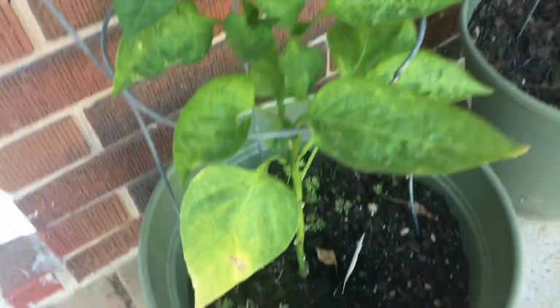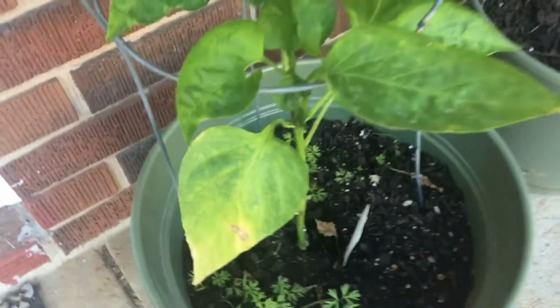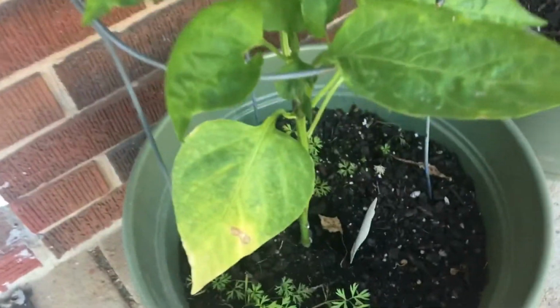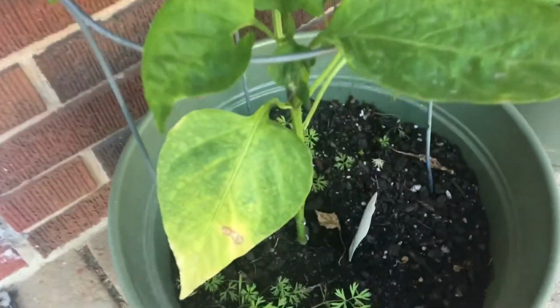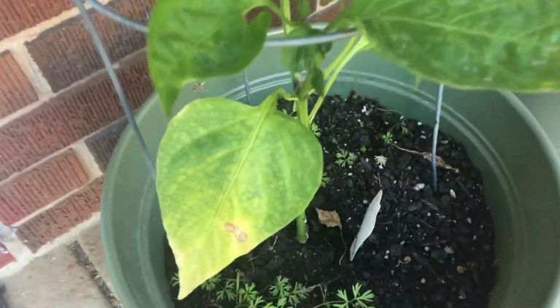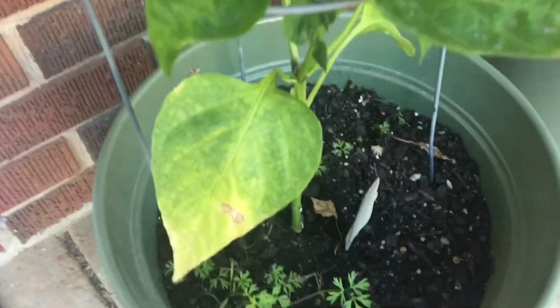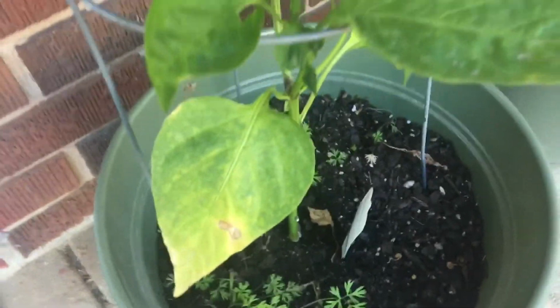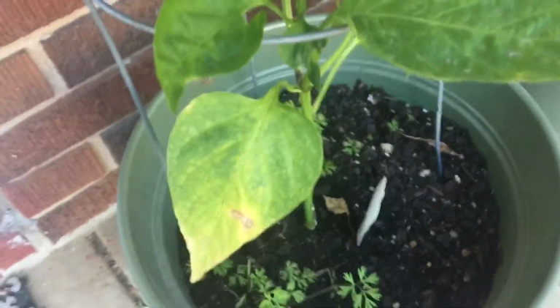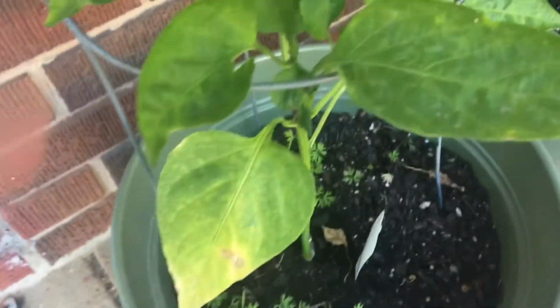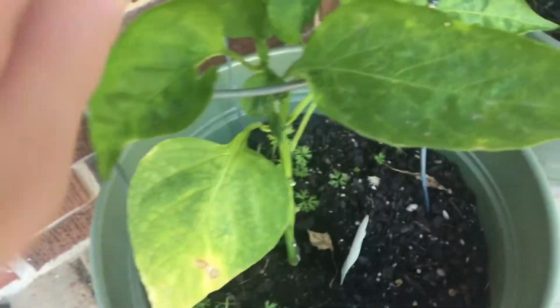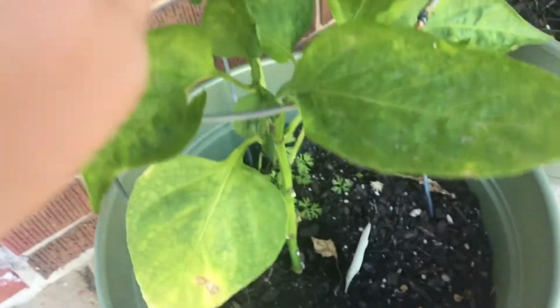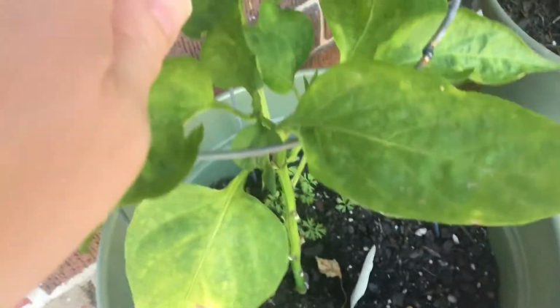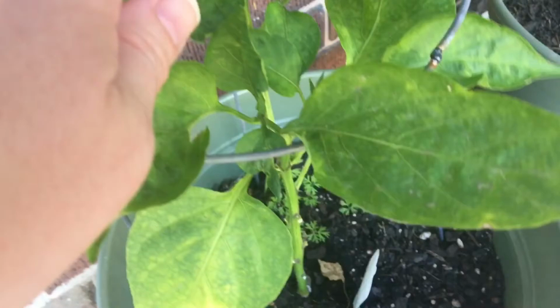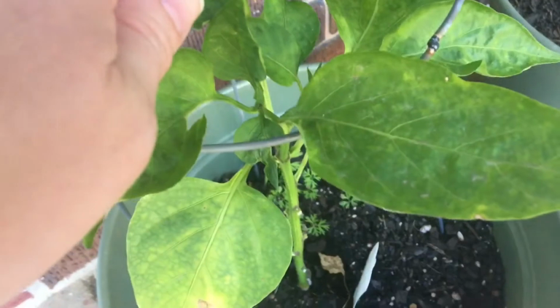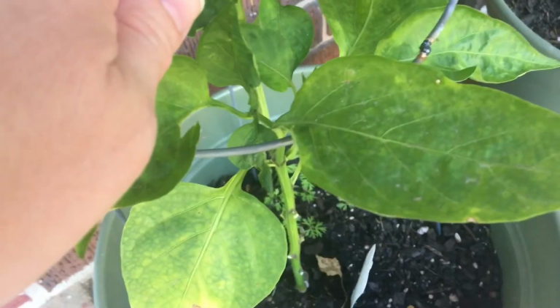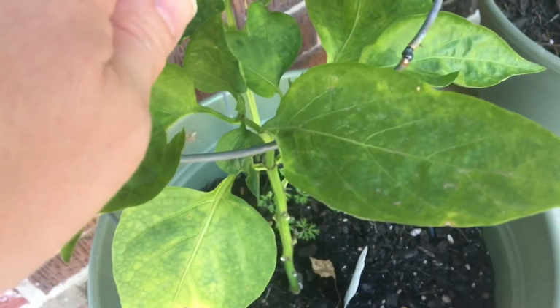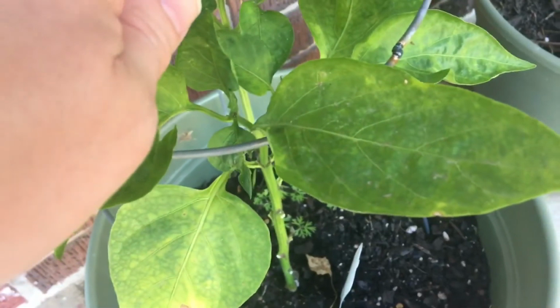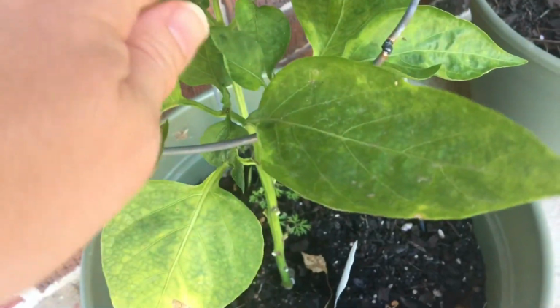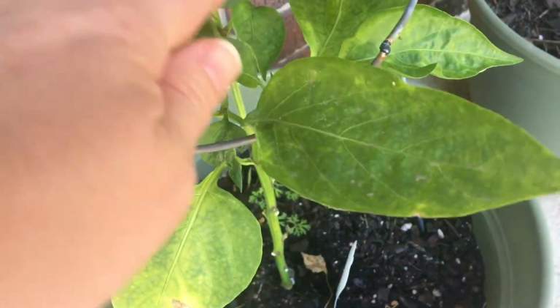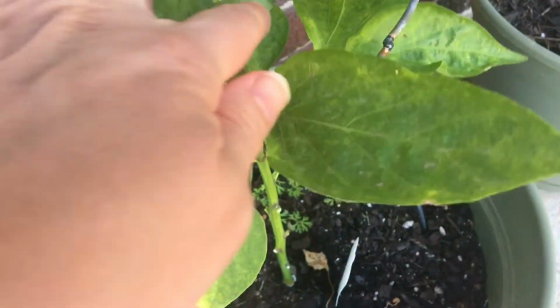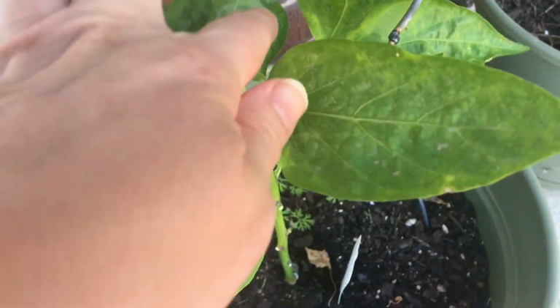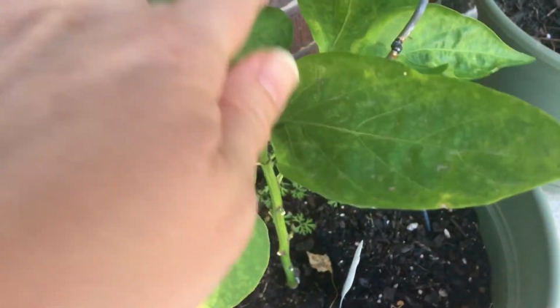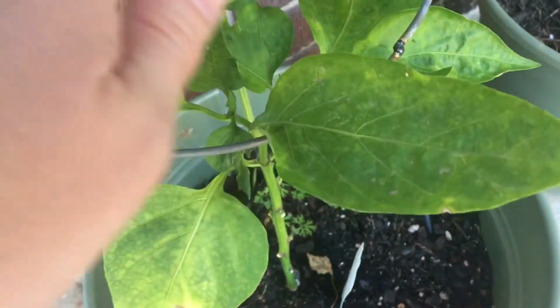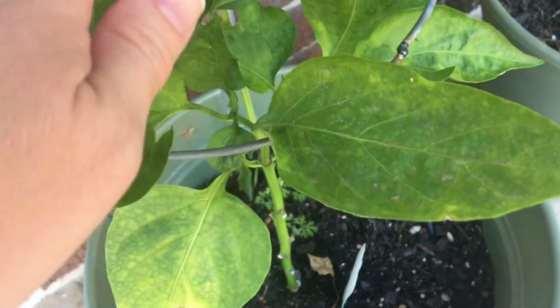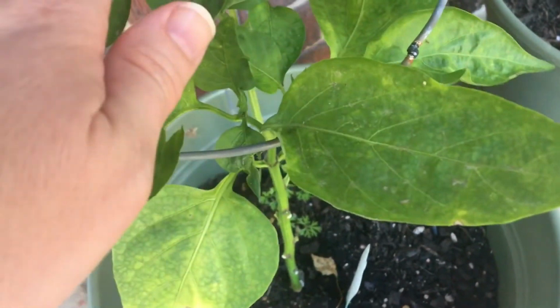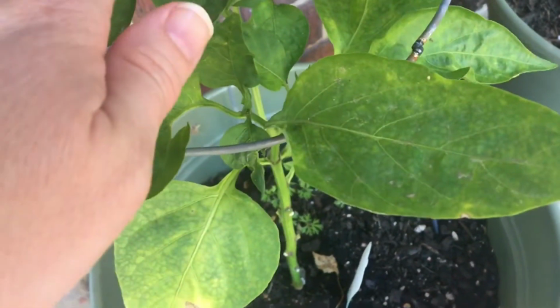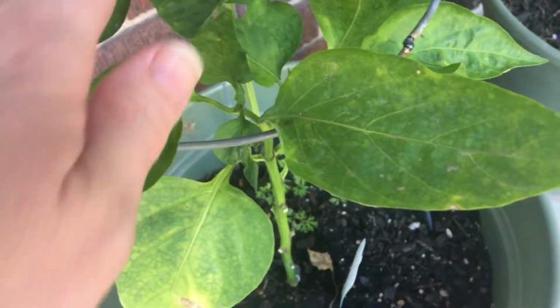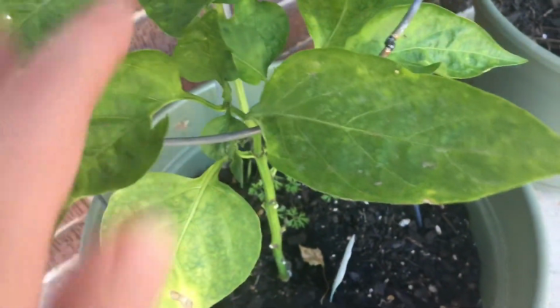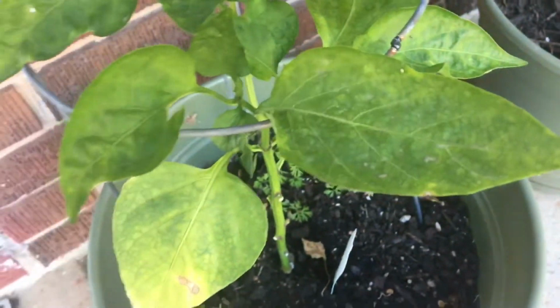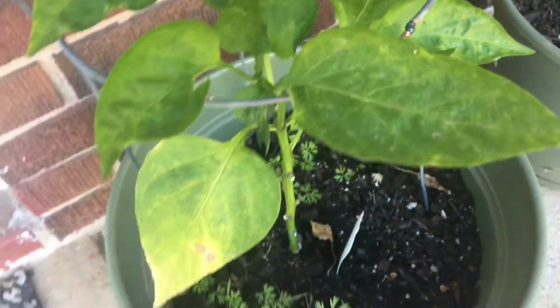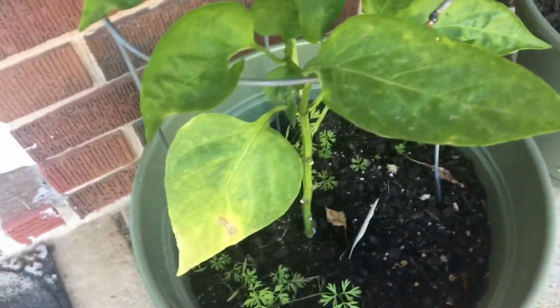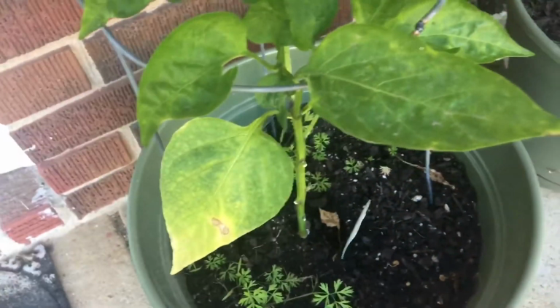We've lost all of our little peppers that we have. We can't live without peppers.